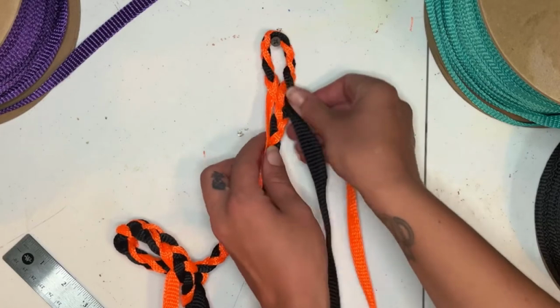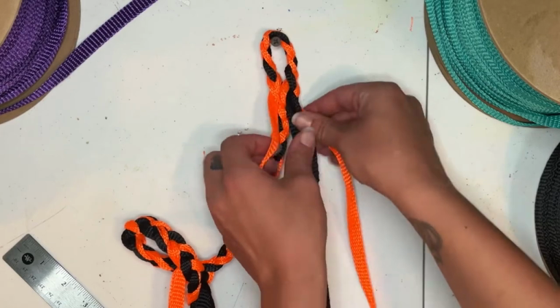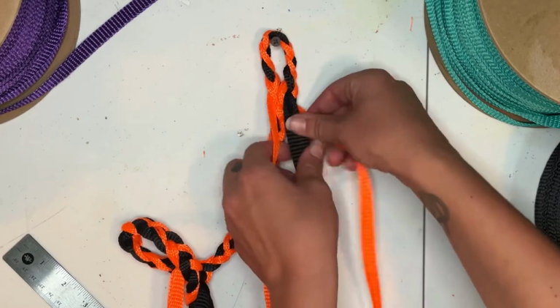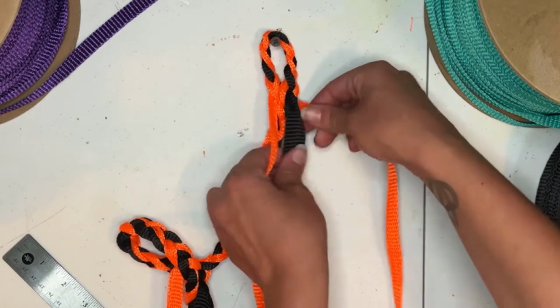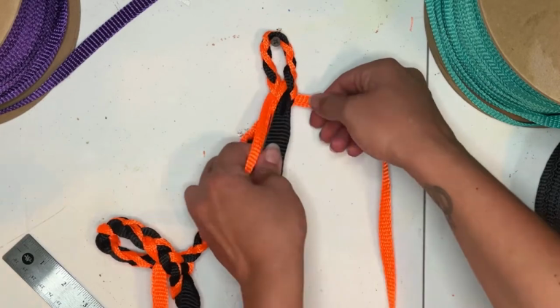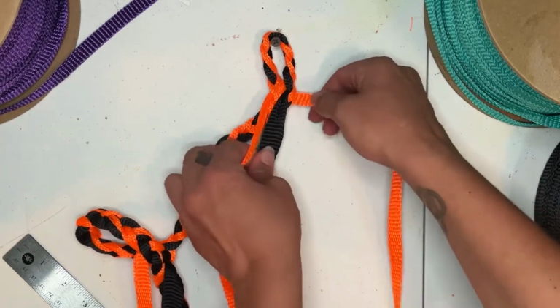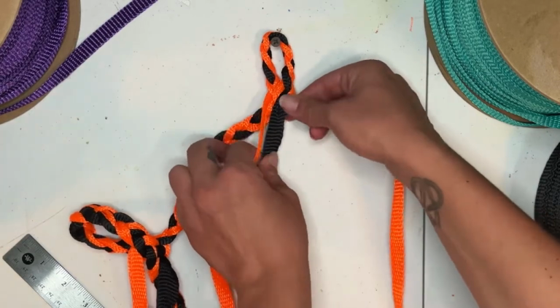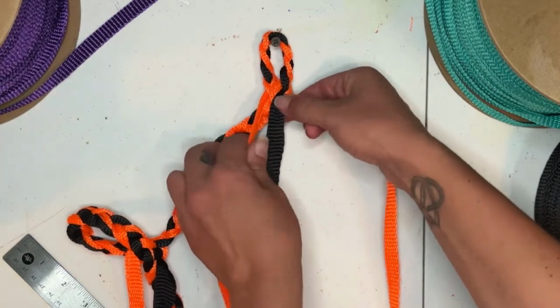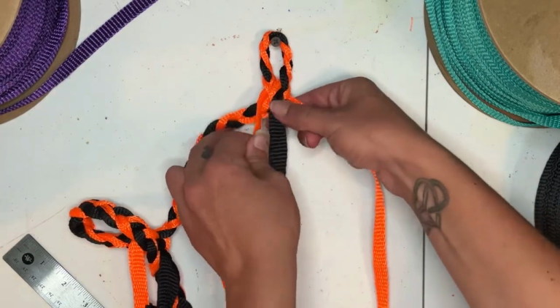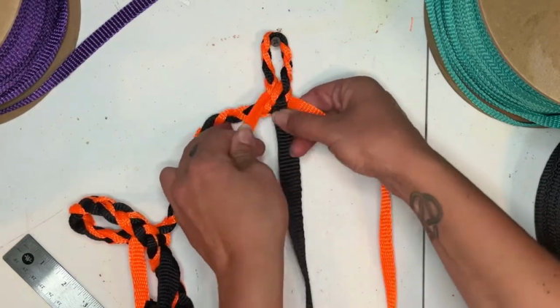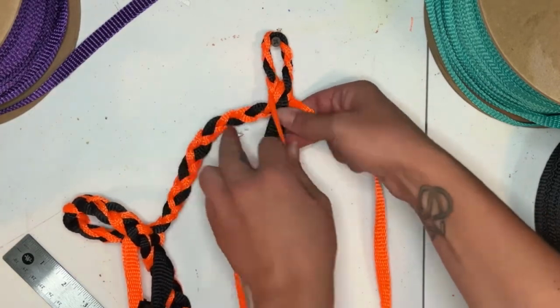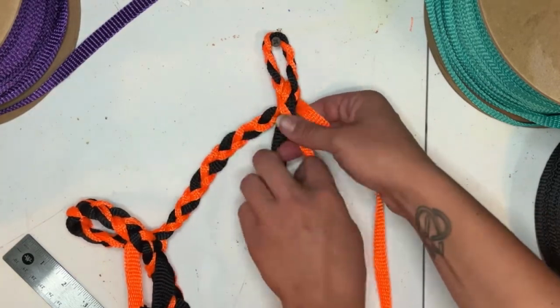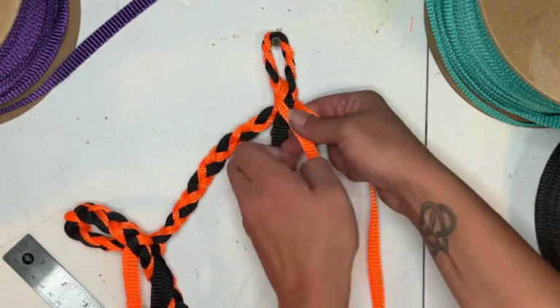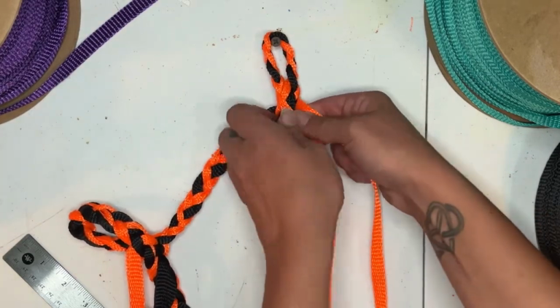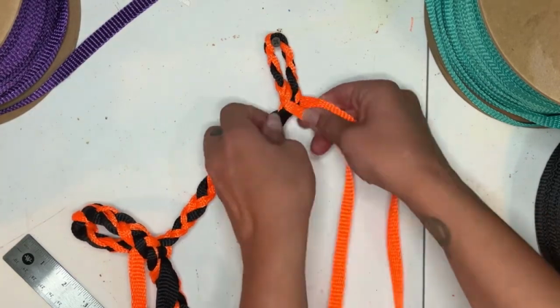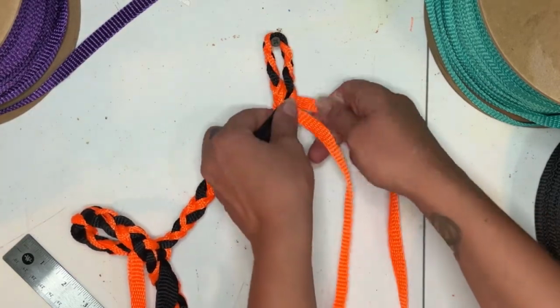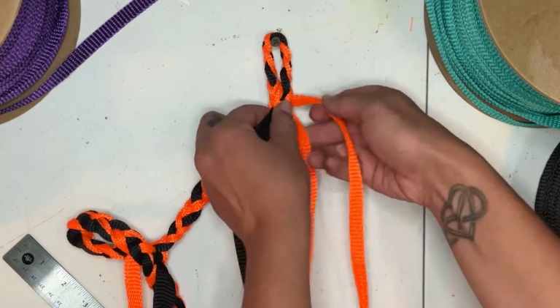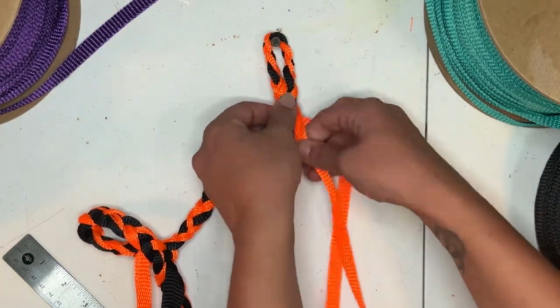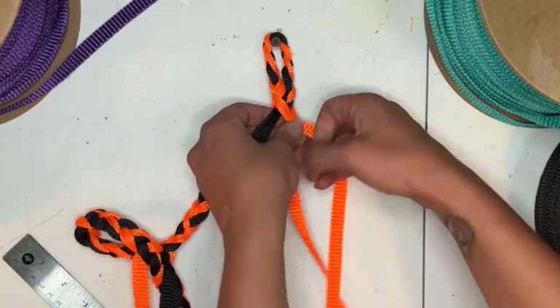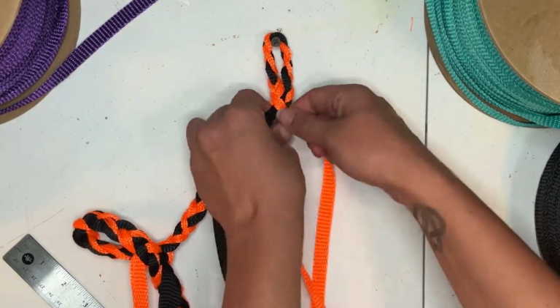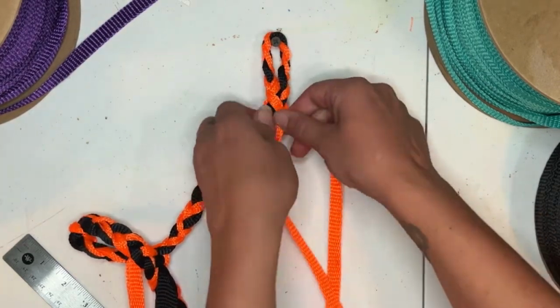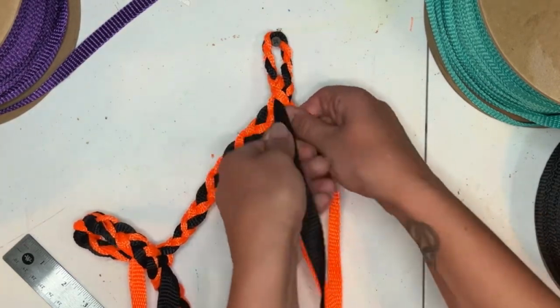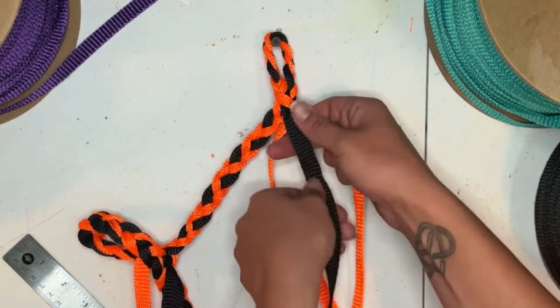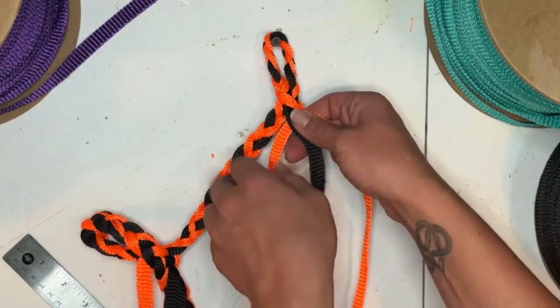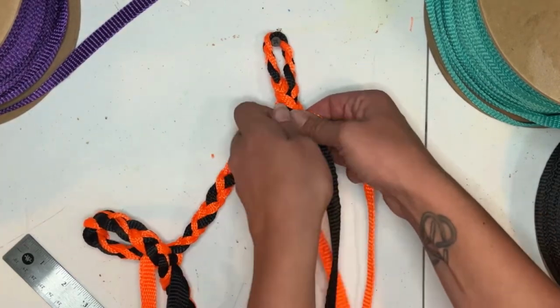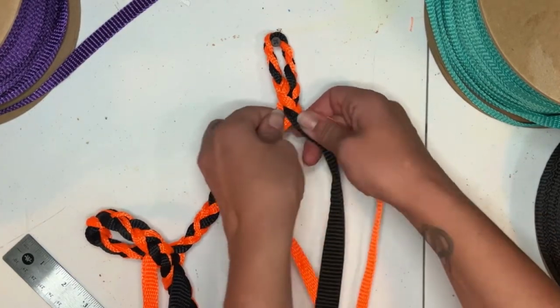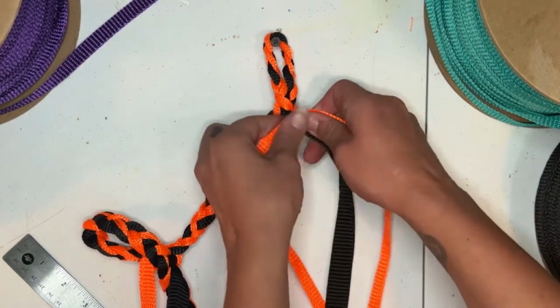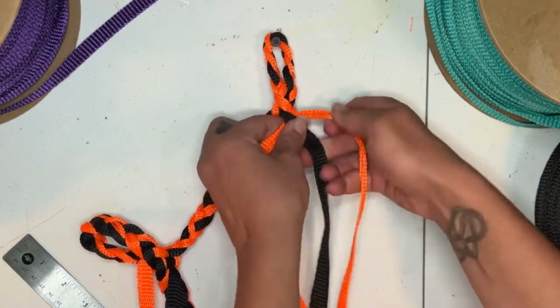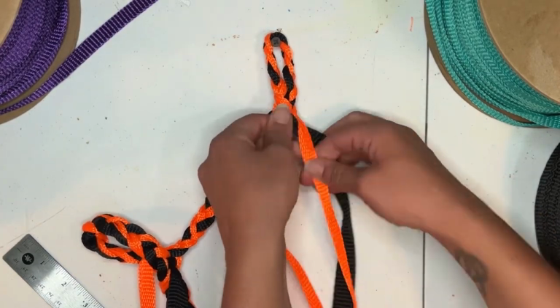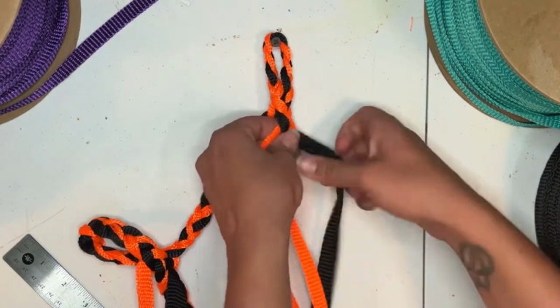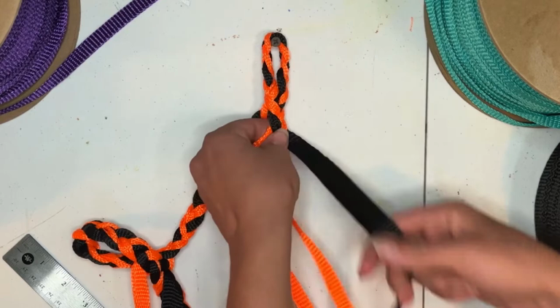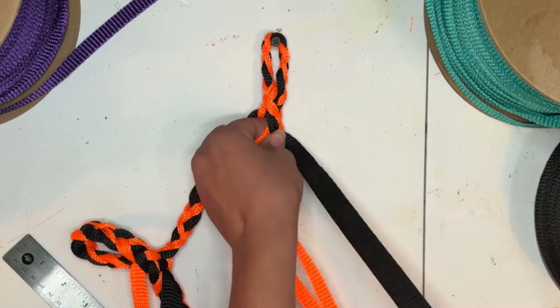From there you'll braid out another nine inches for your cheek piece, clip it, and throw it out of the way for now.